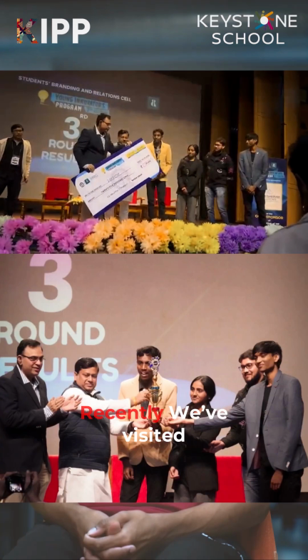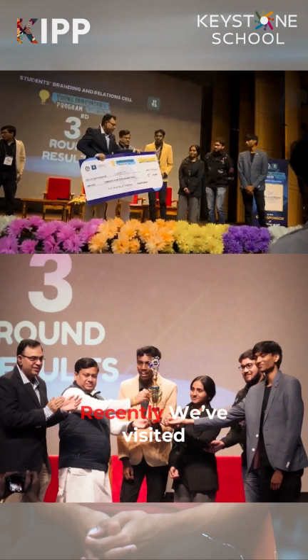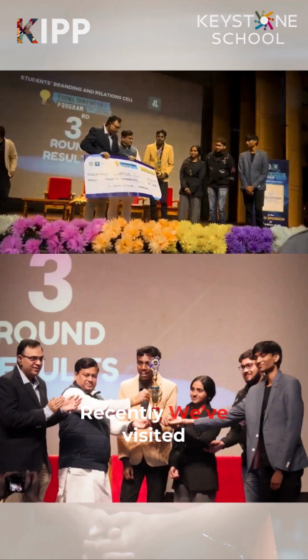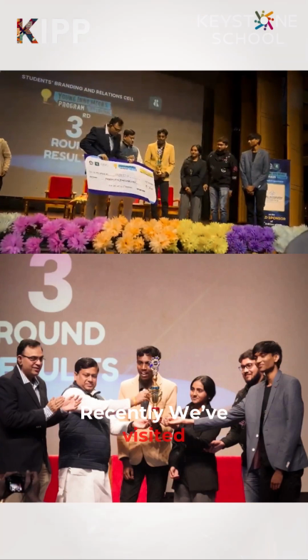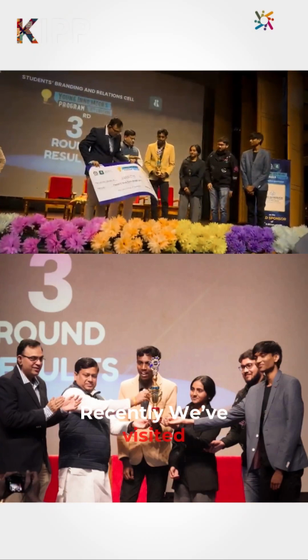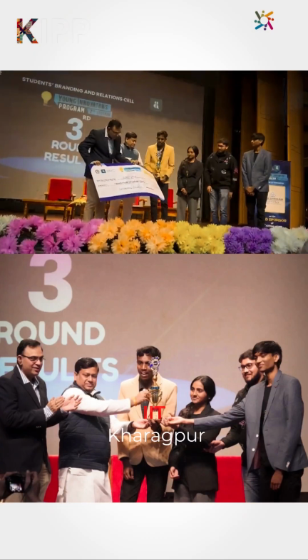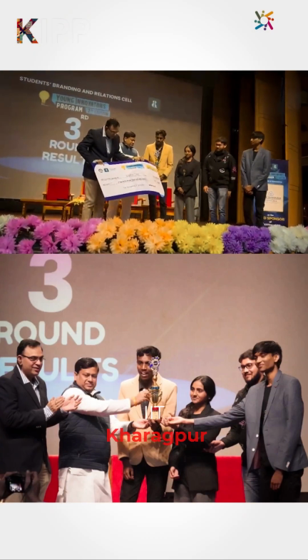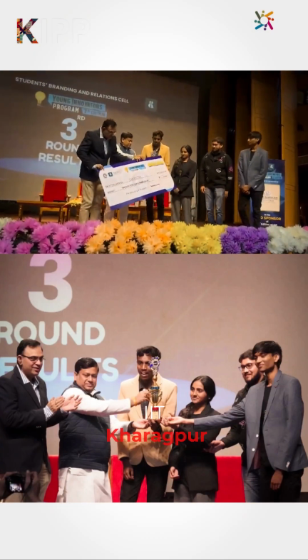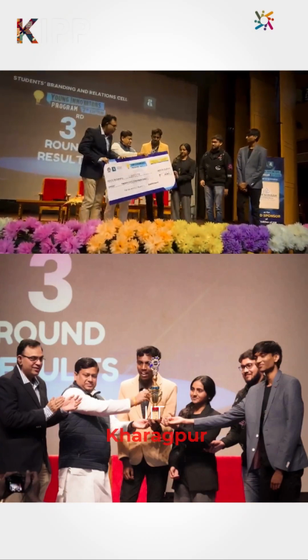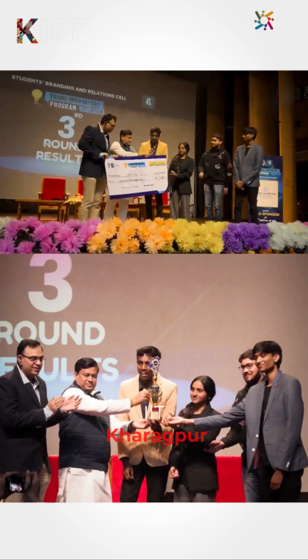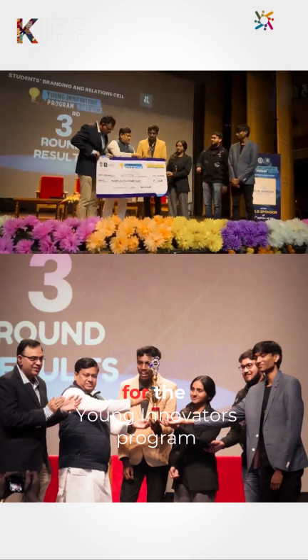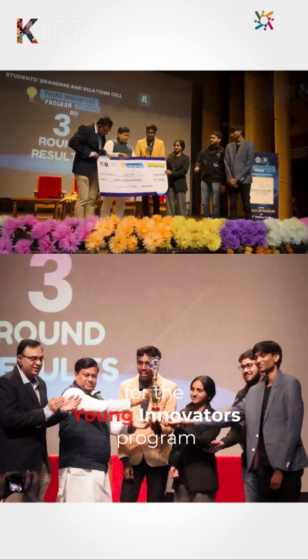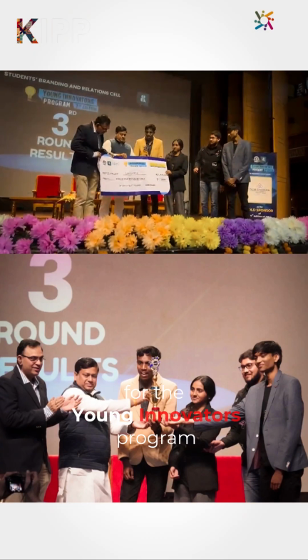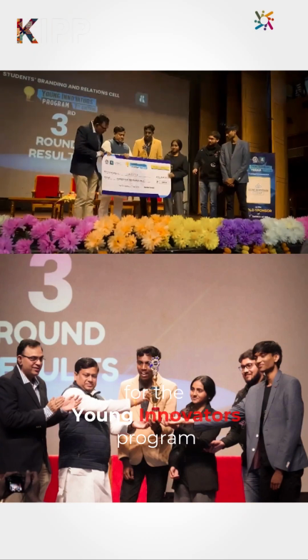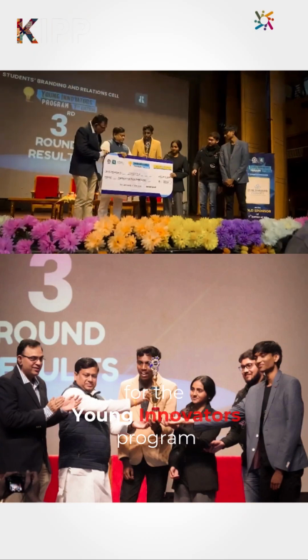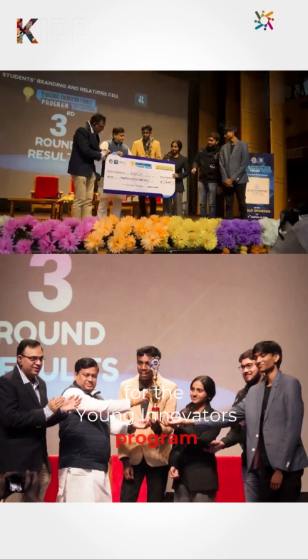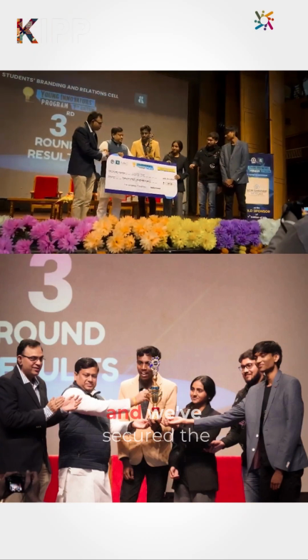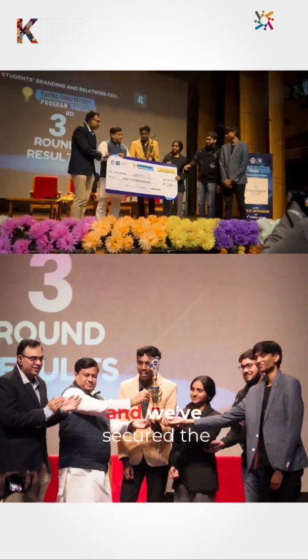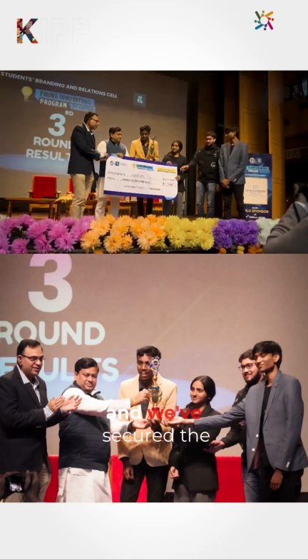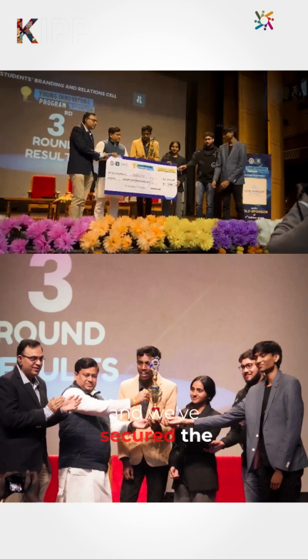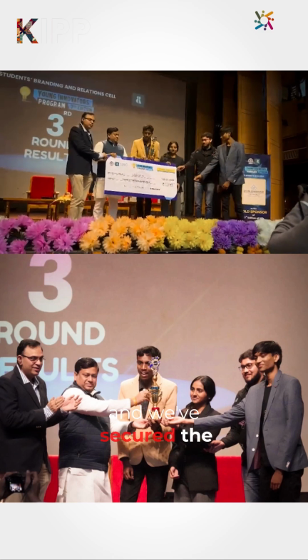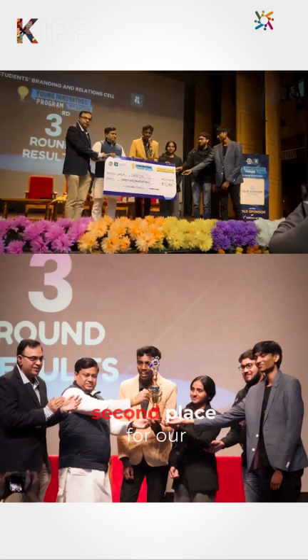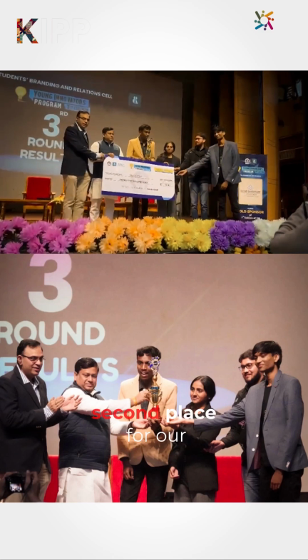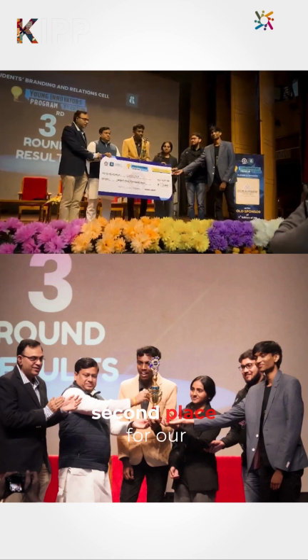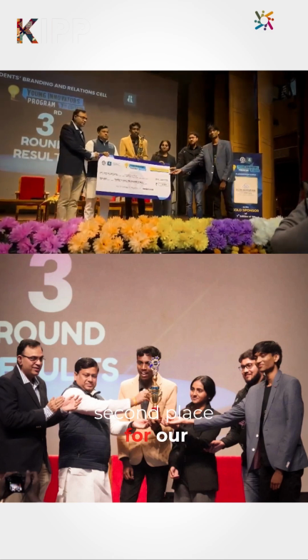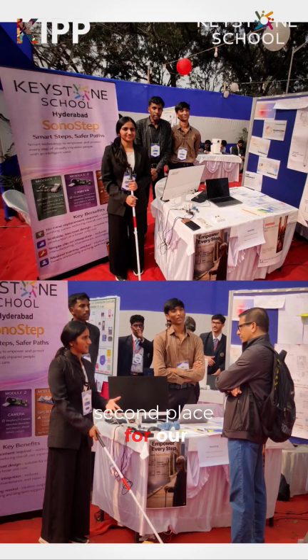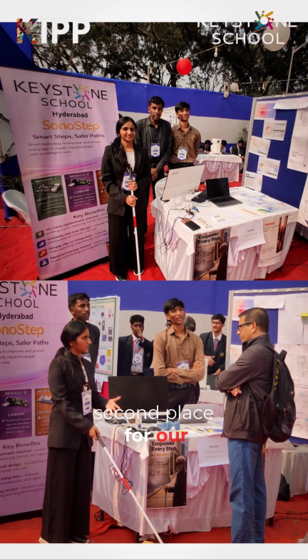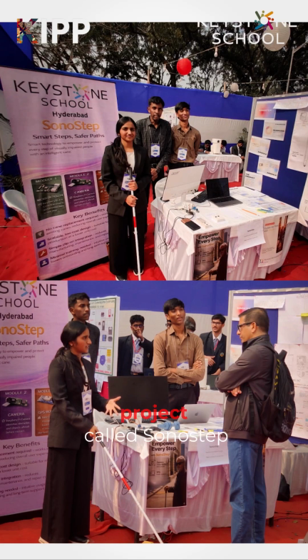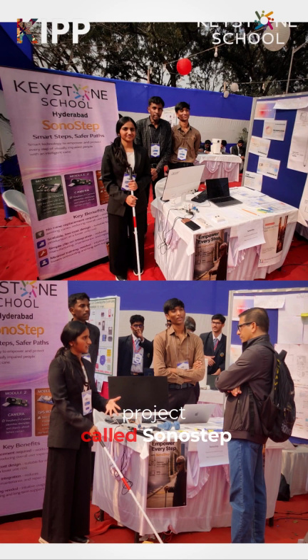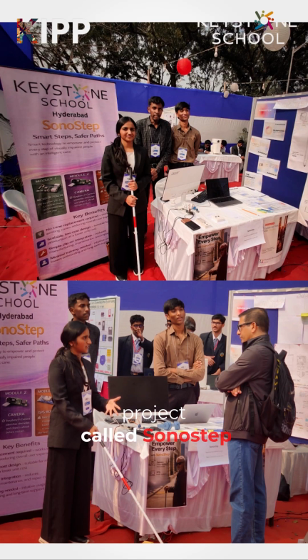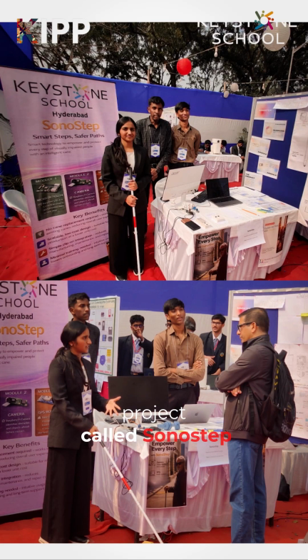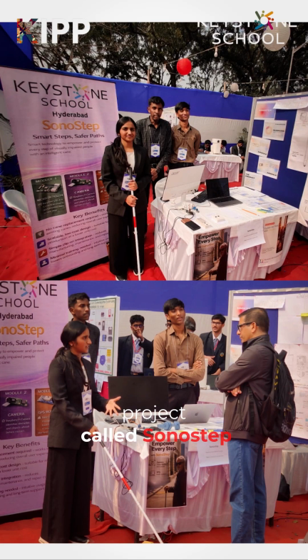Recently I've visited IIT Kharagpur for the Young Innovators Program and we've secured second place for our project called Sona Step.